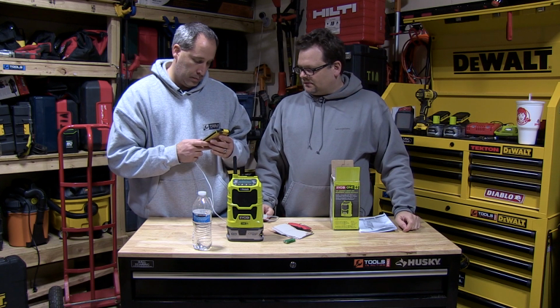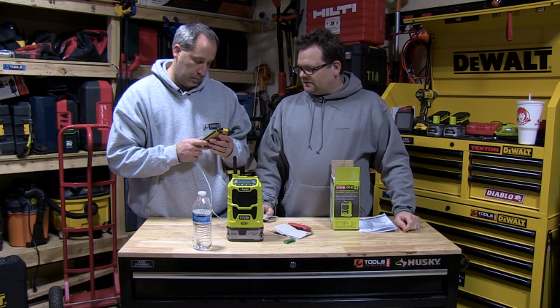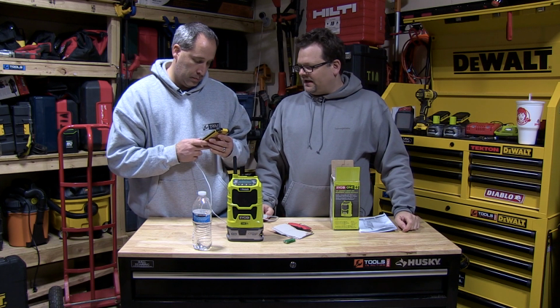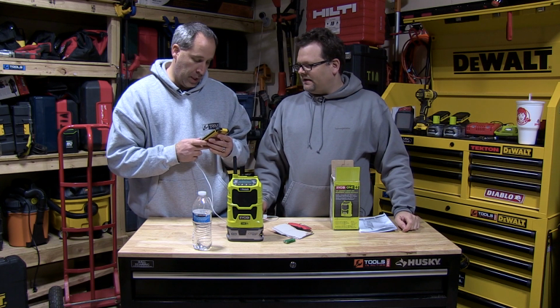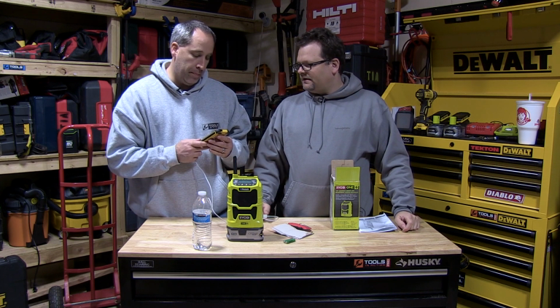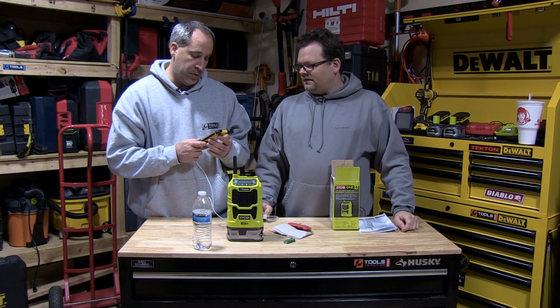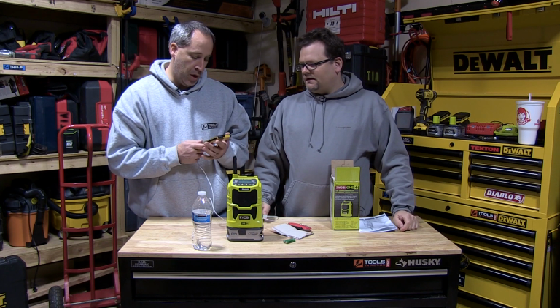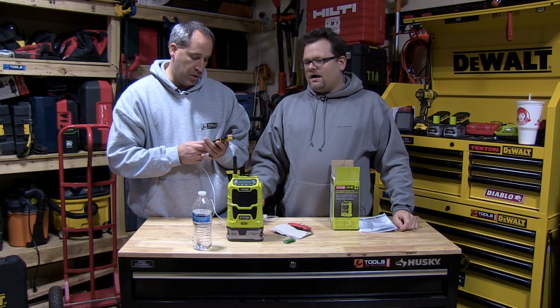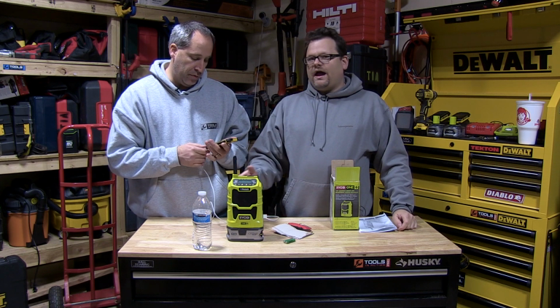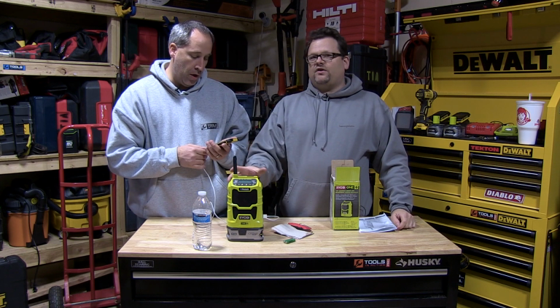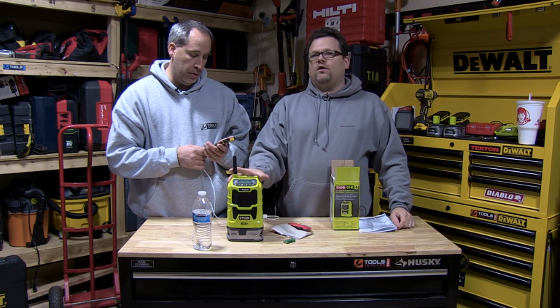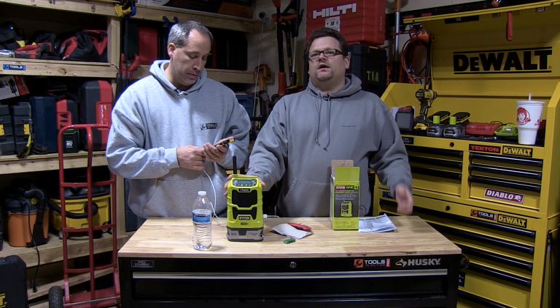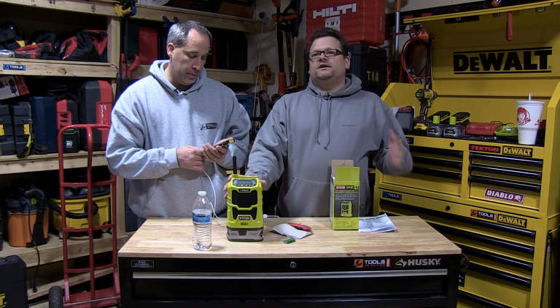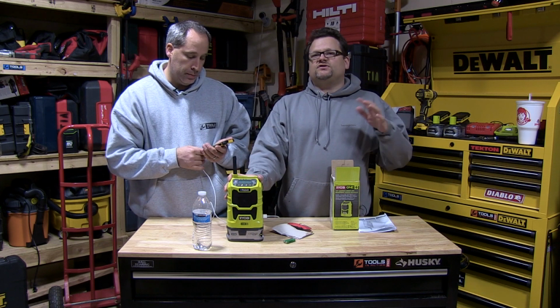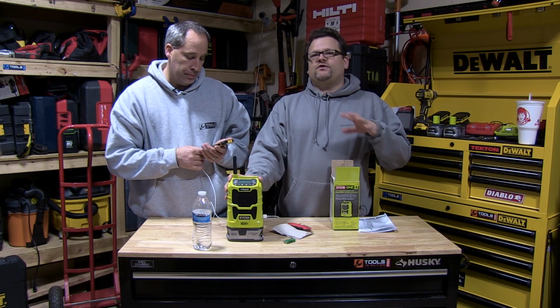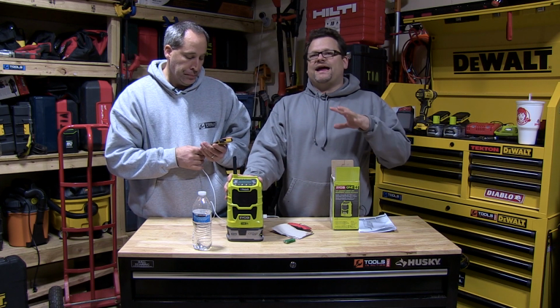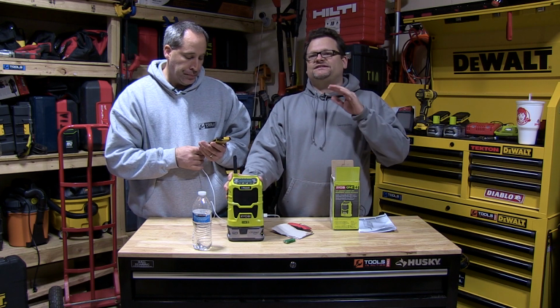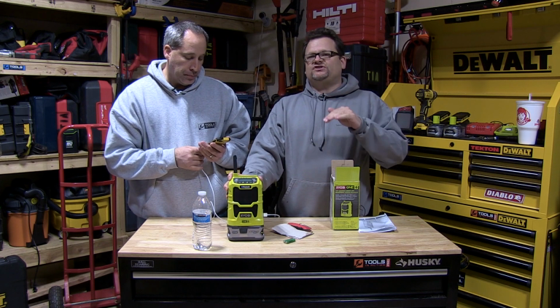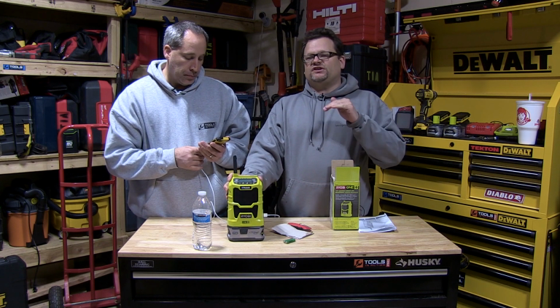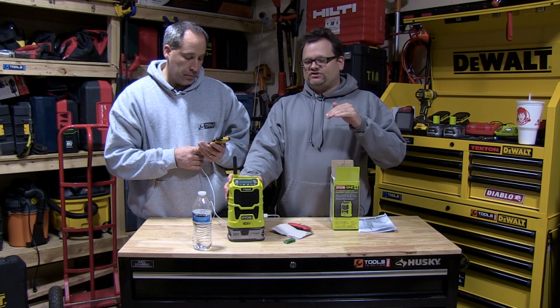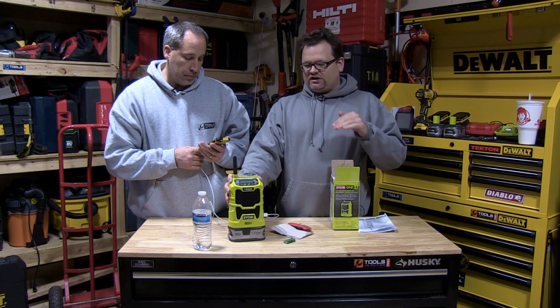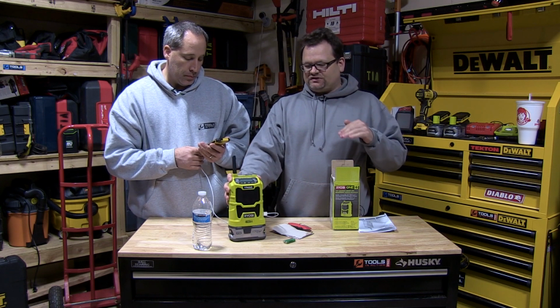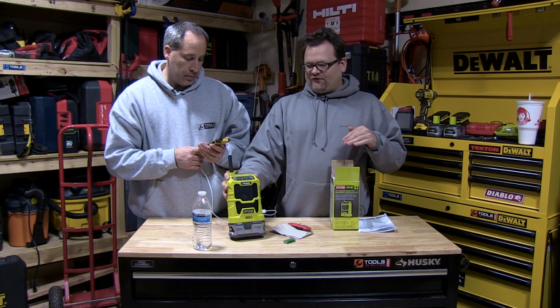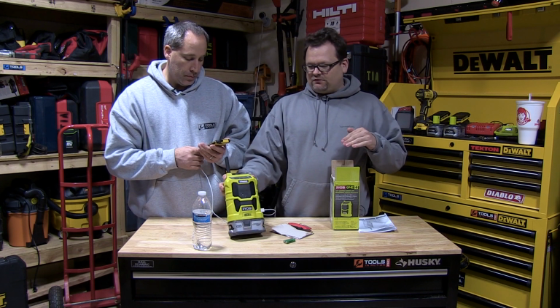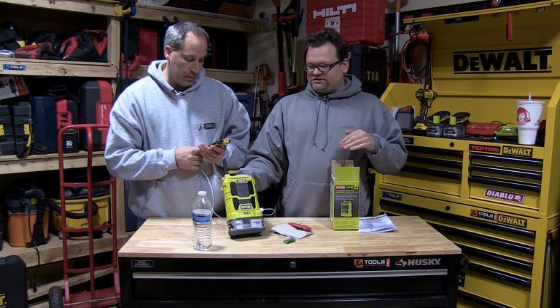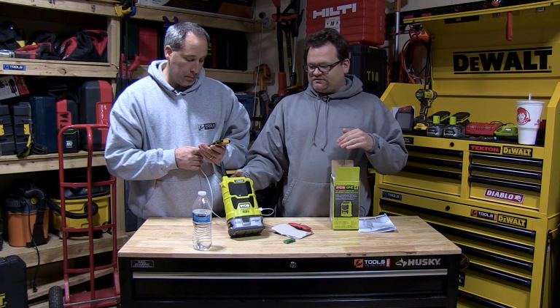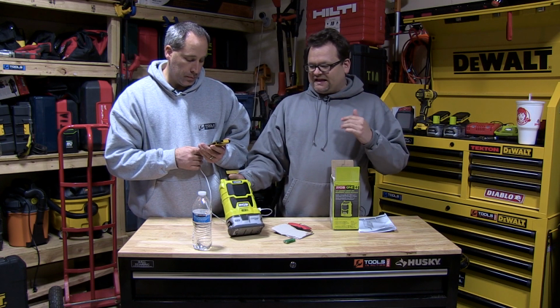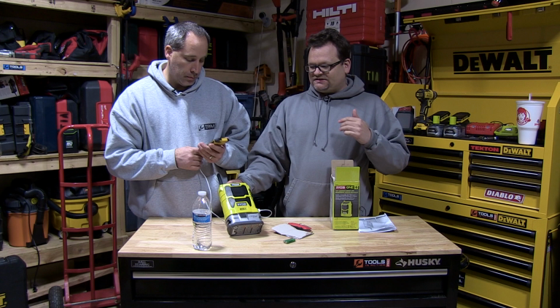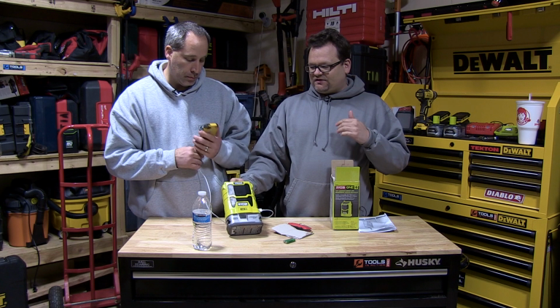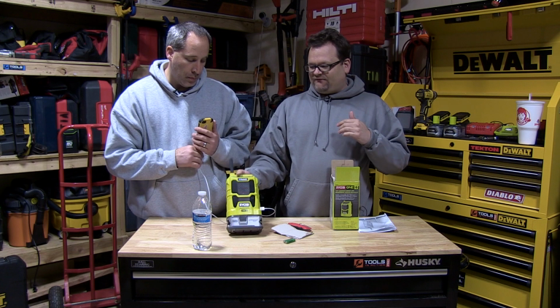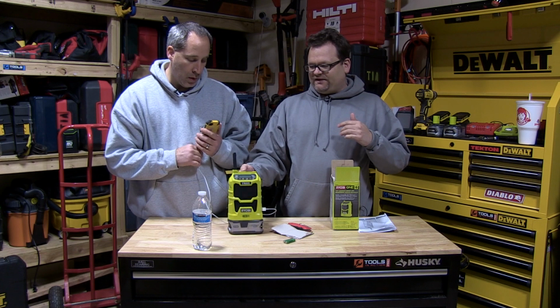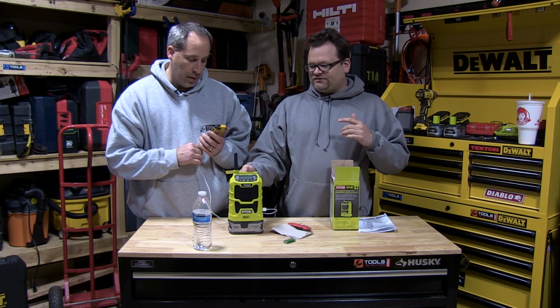Yeah, it charges! All right cool, so you guys — it does charge your phone too, so that's a great feature right there.